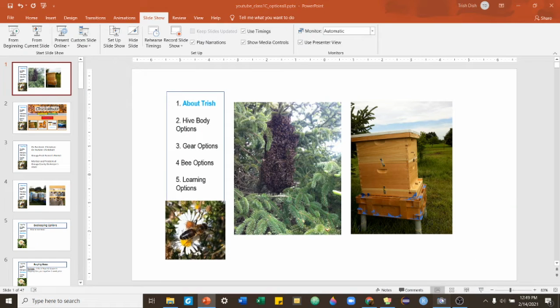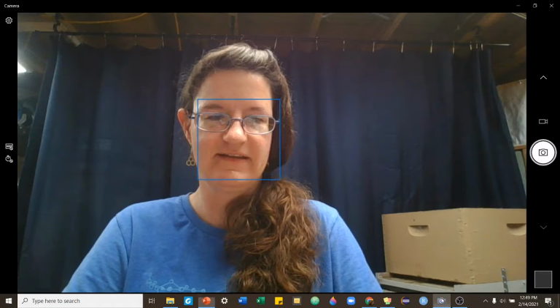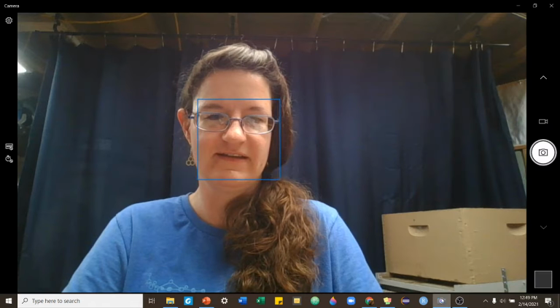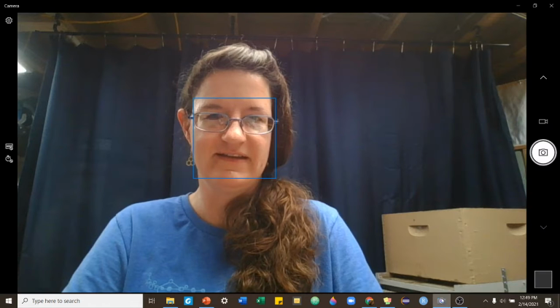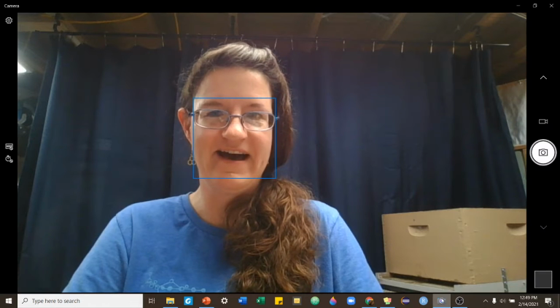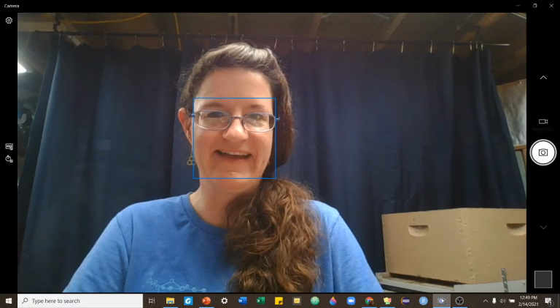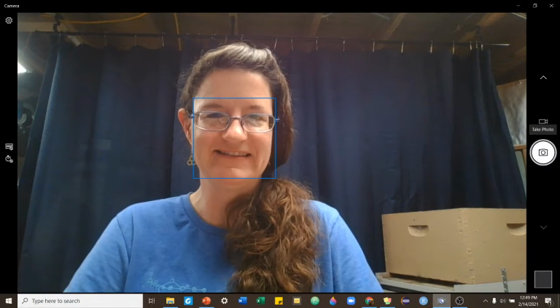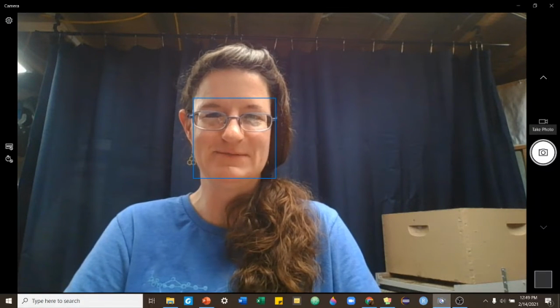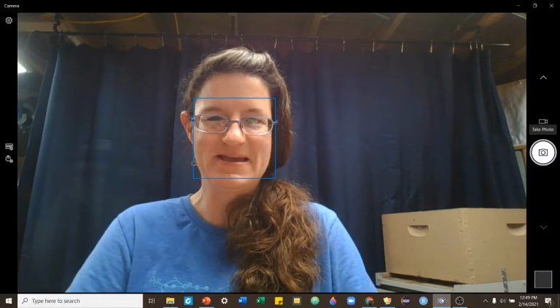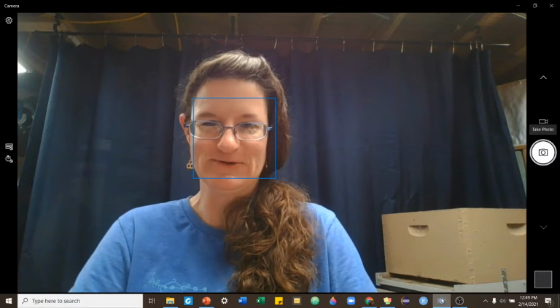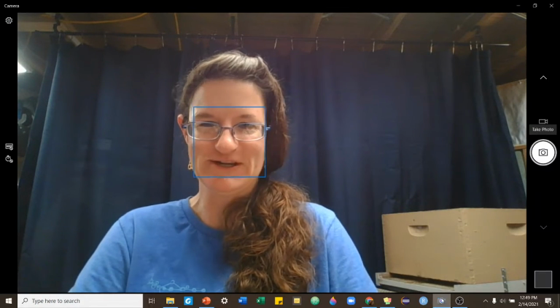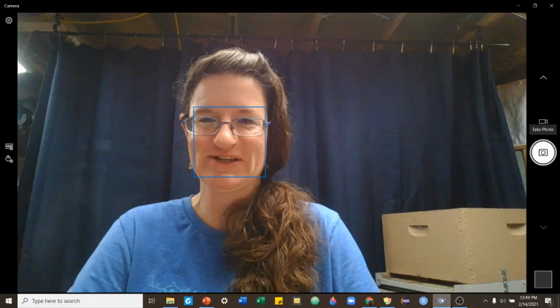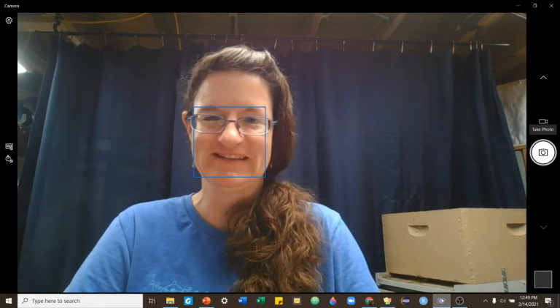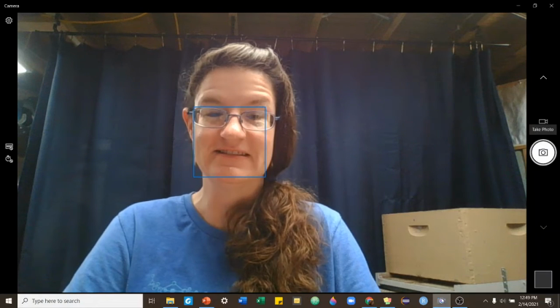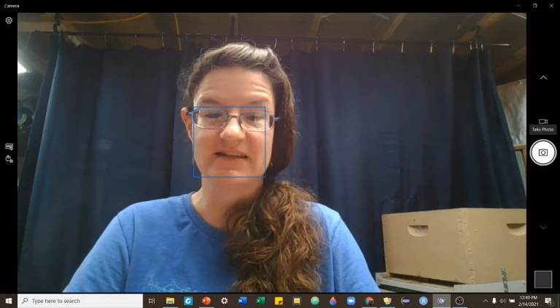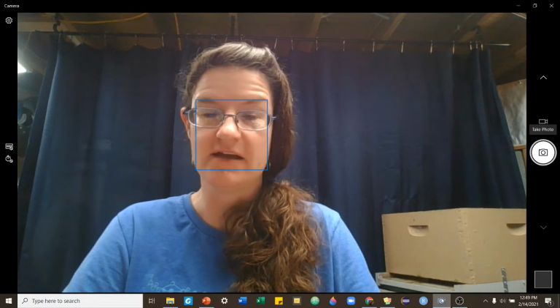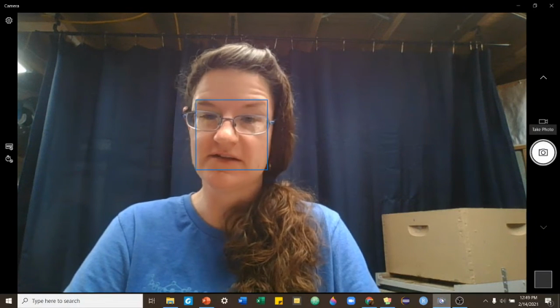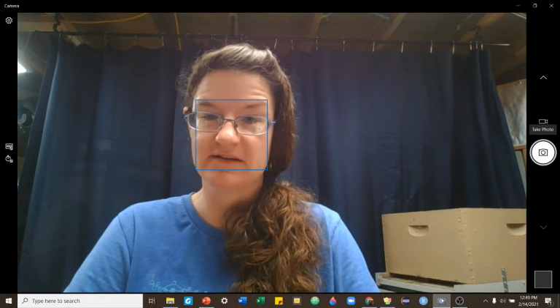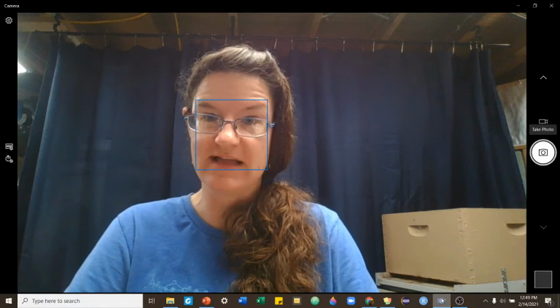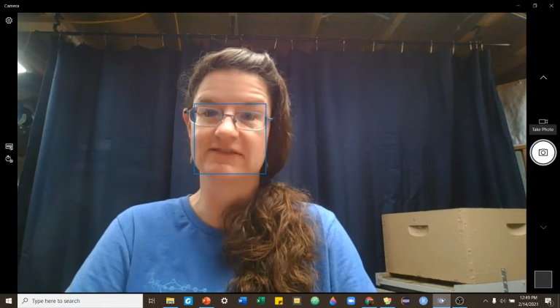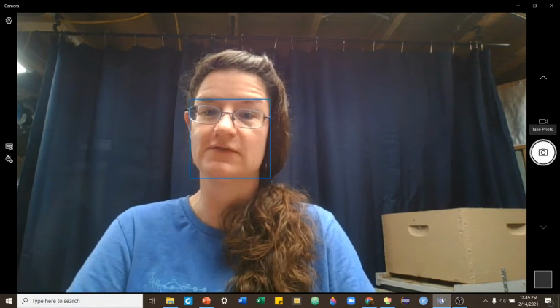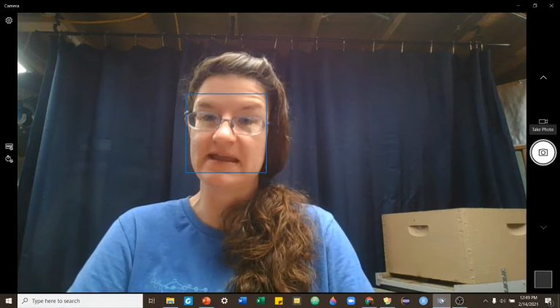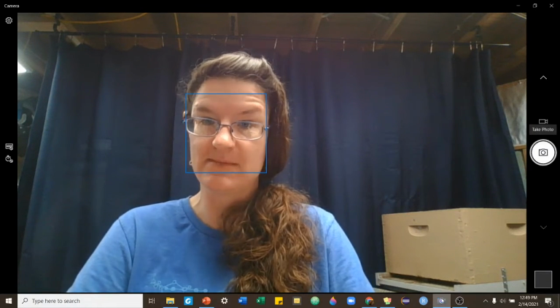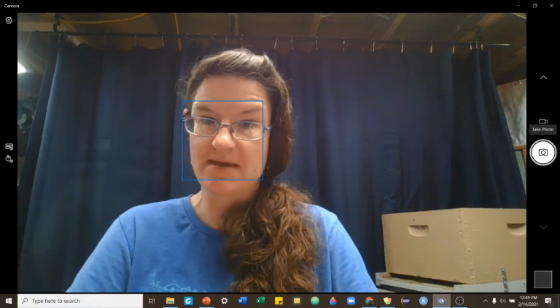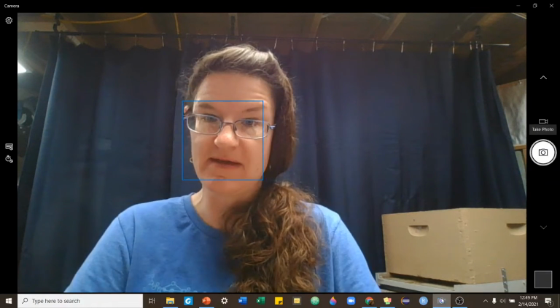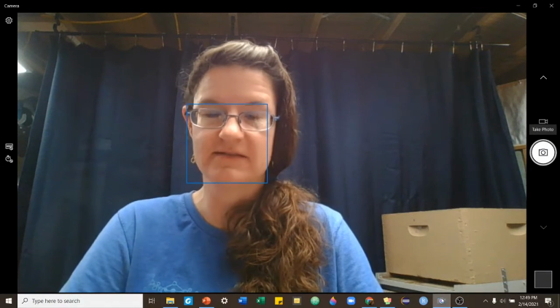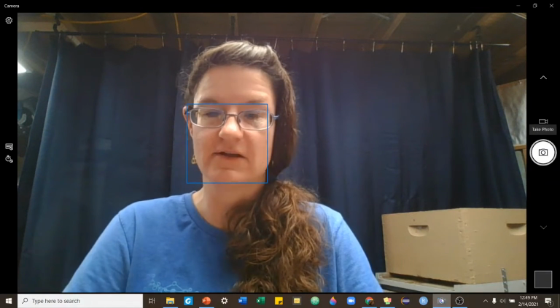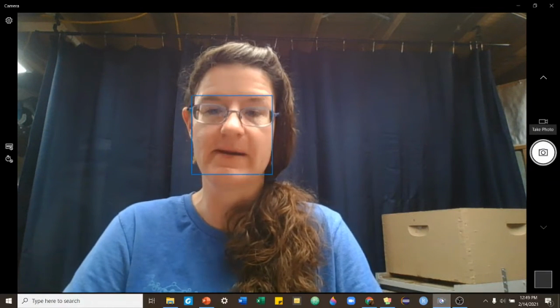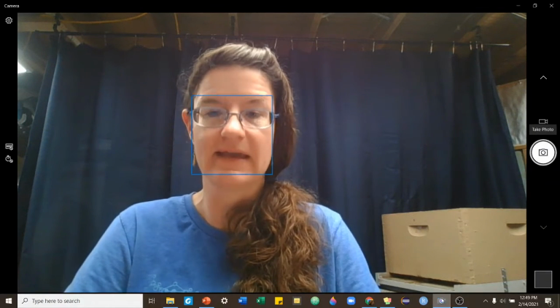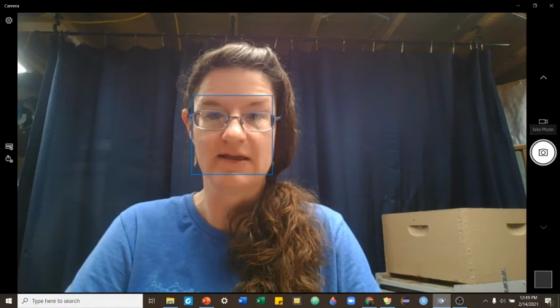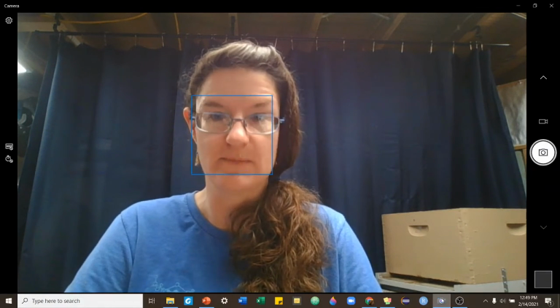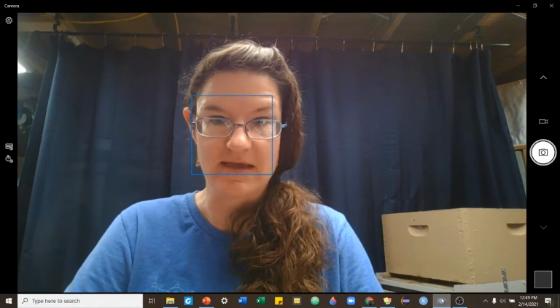Hi, this is beekeeper Trish. This is another class for beginning beekeeping — this one is all about getting your bees.